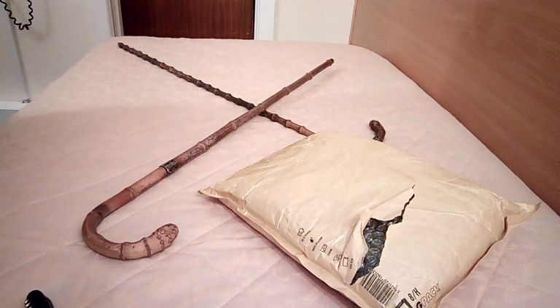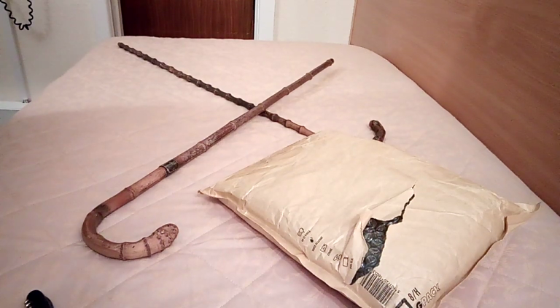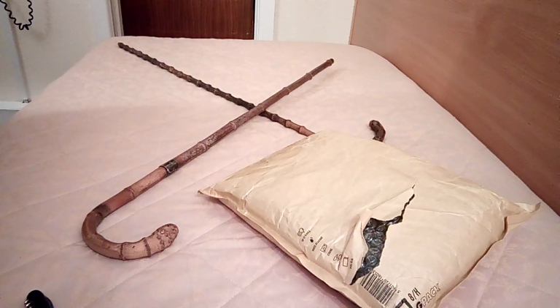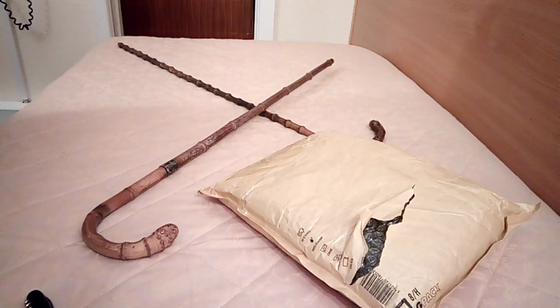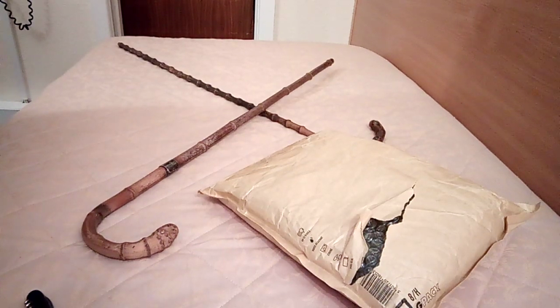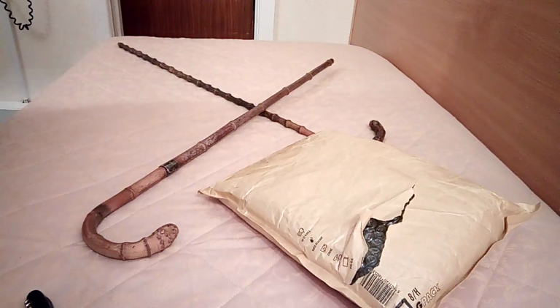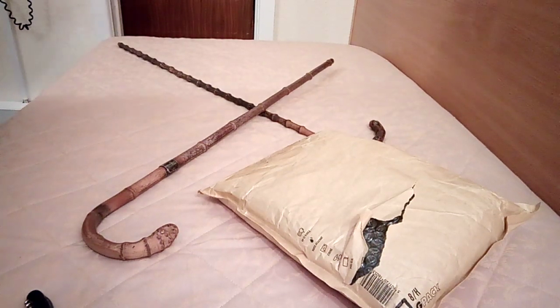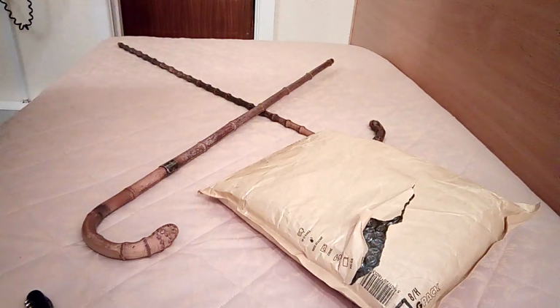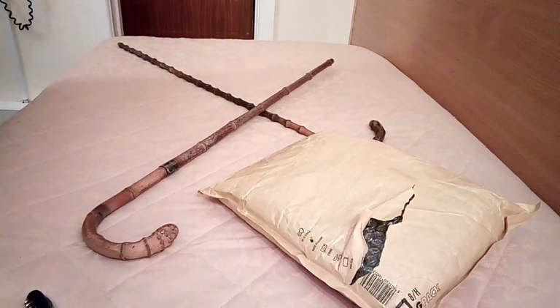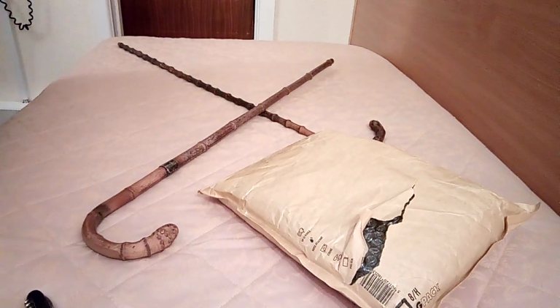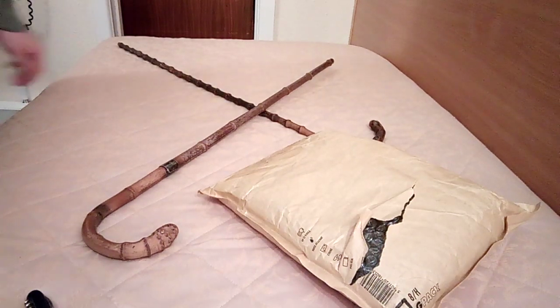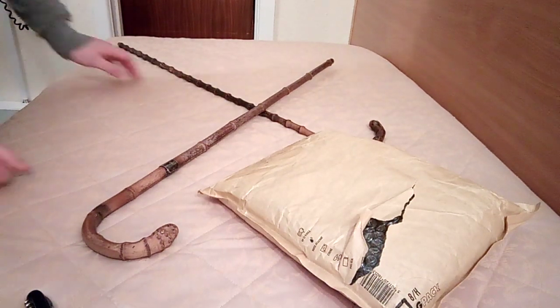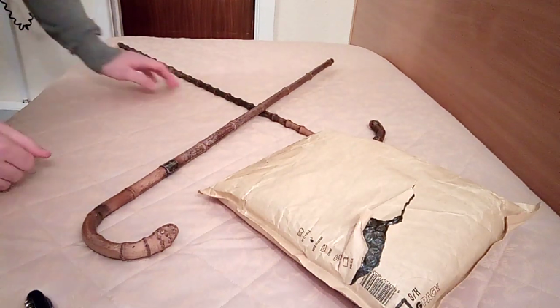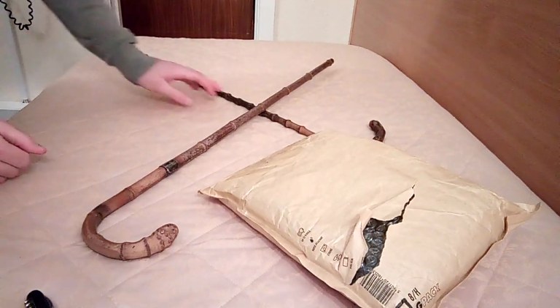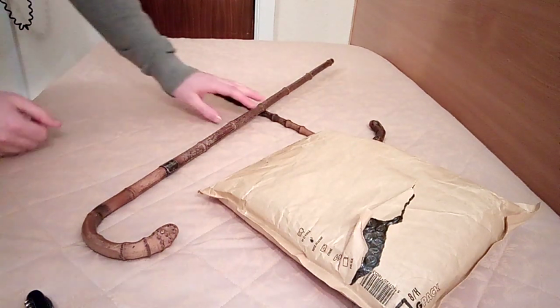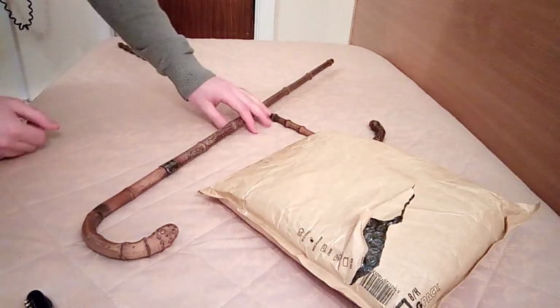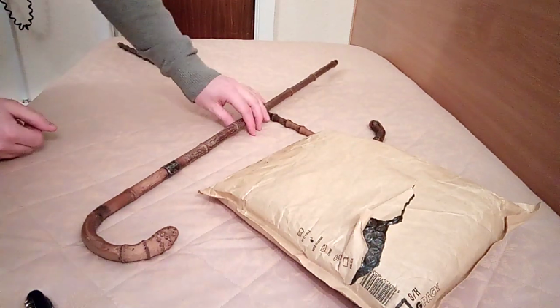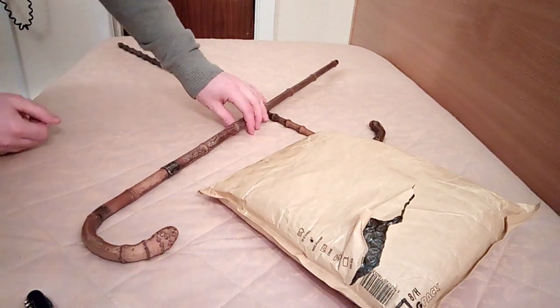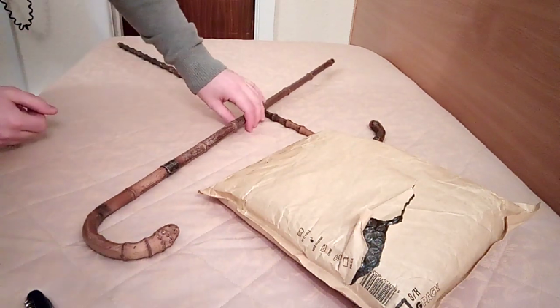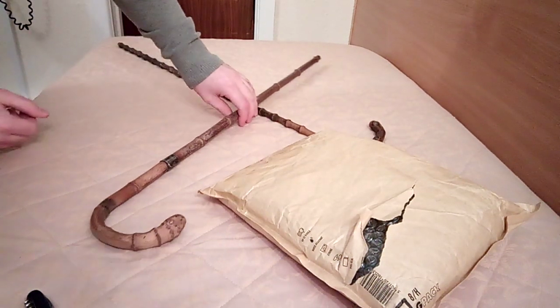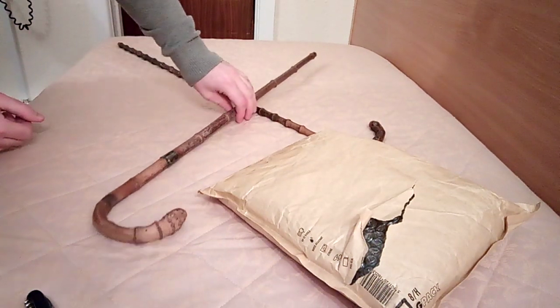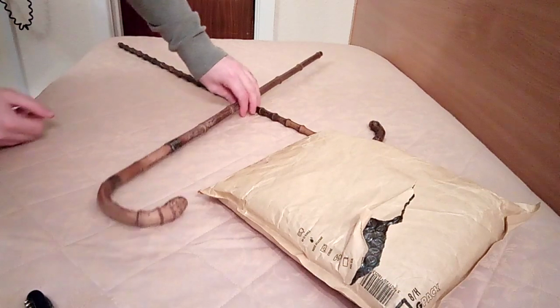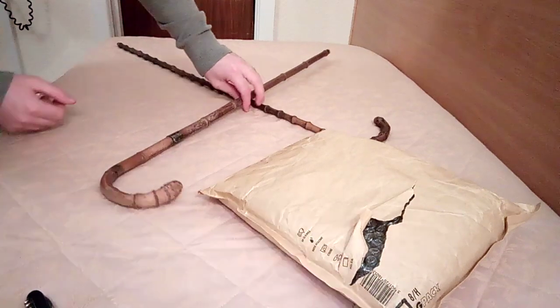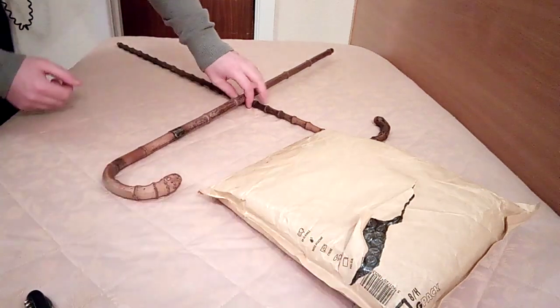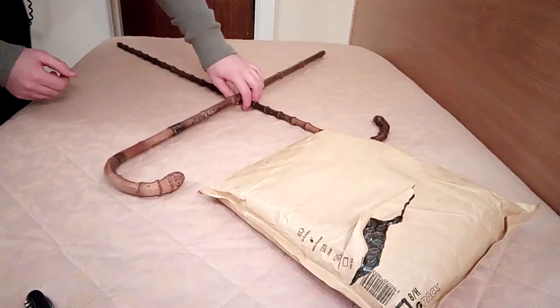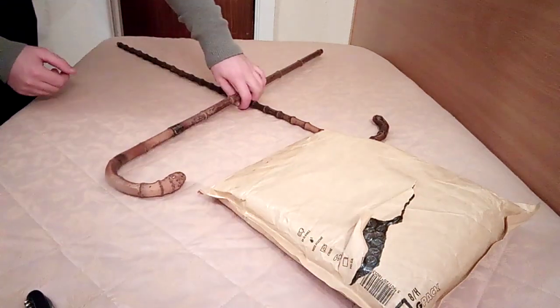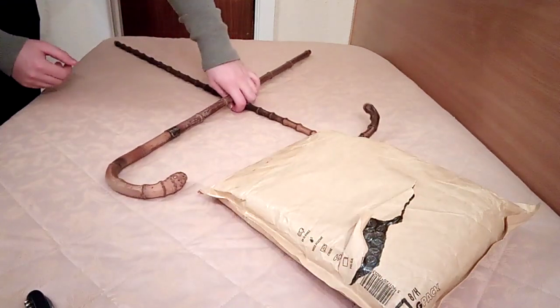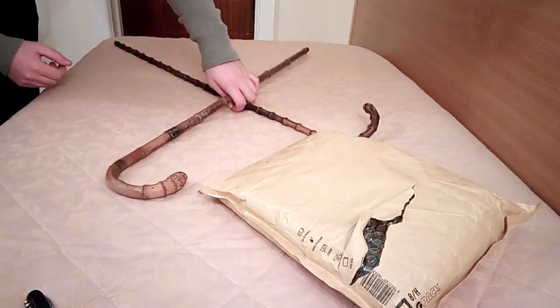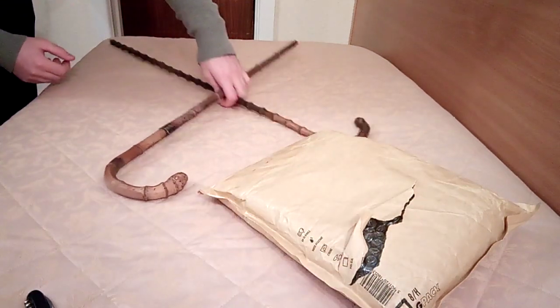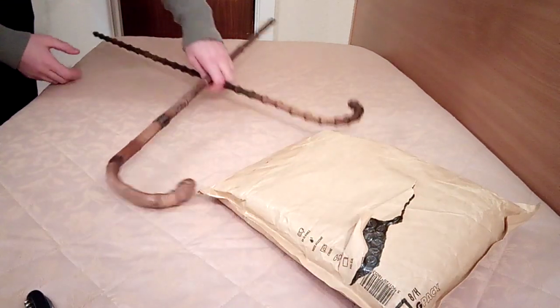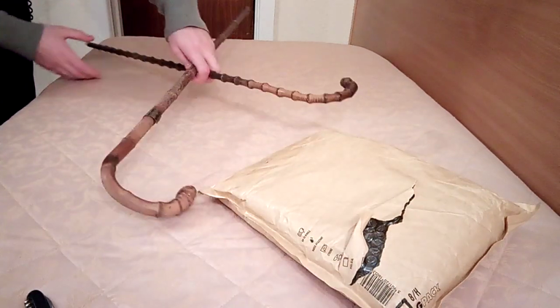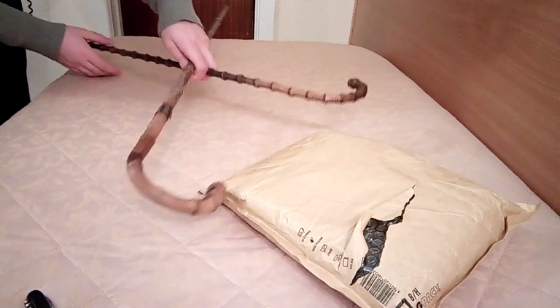Hi guys, I'm the British W2 Man and today I've got another unboxing video for you. First off I've got two new things.